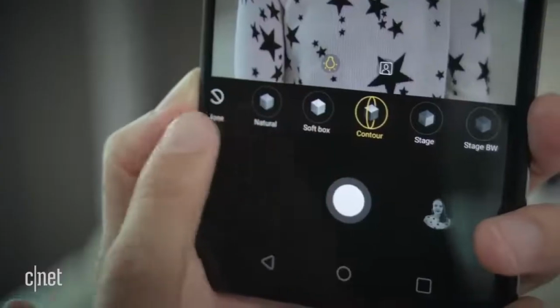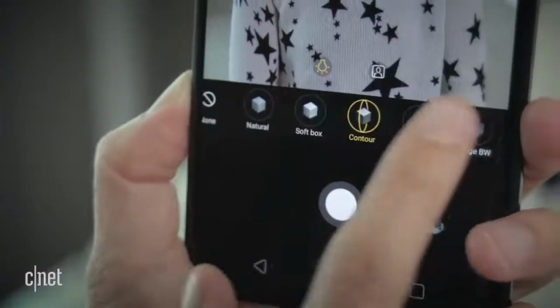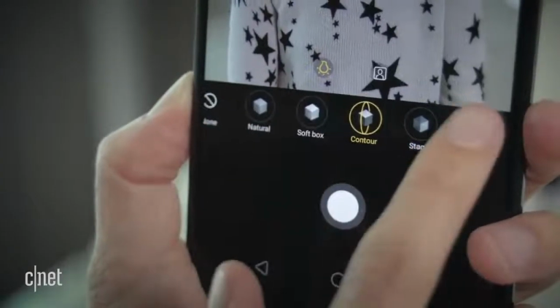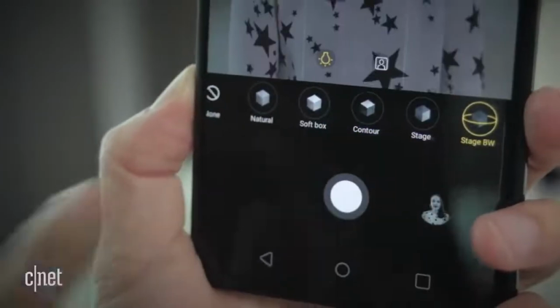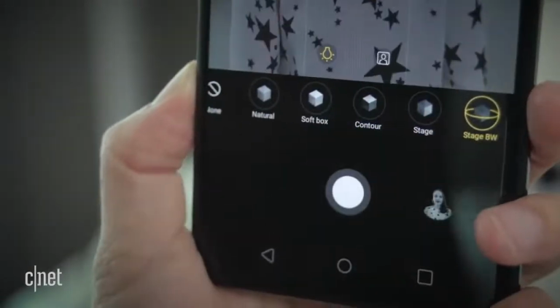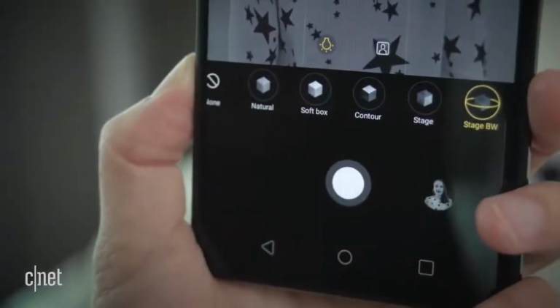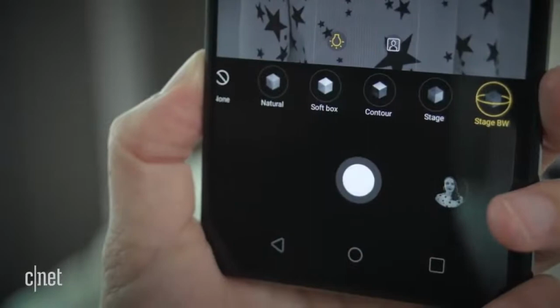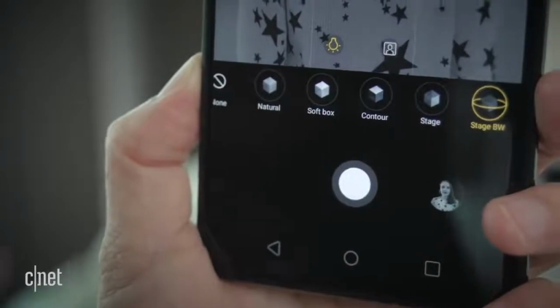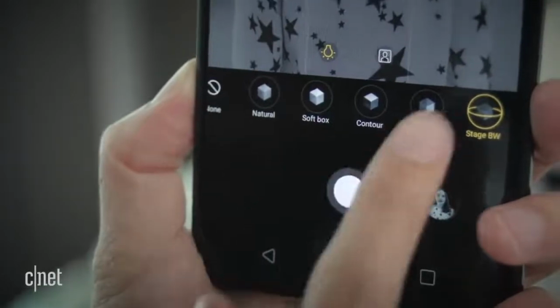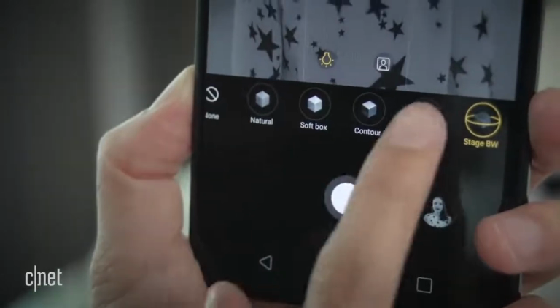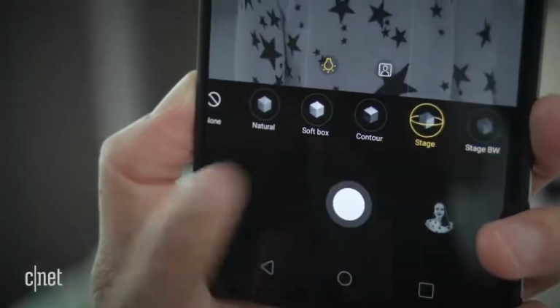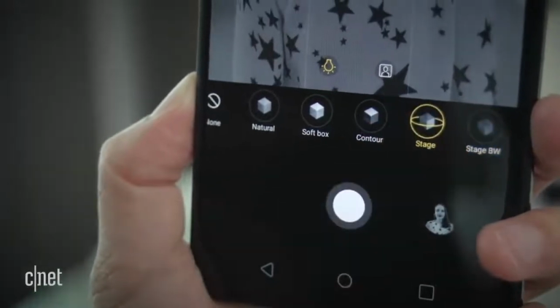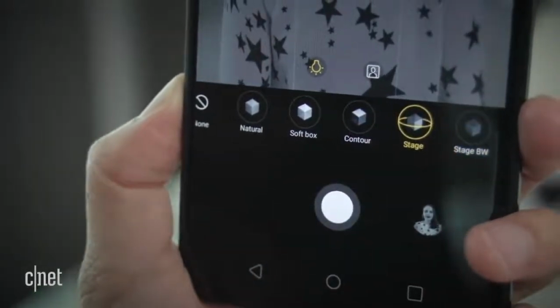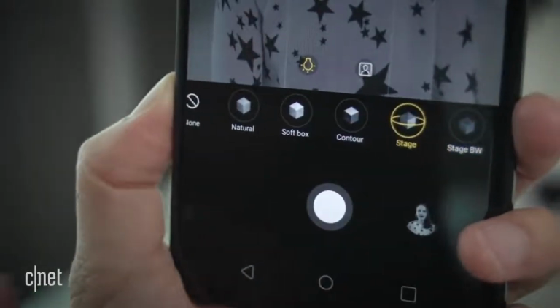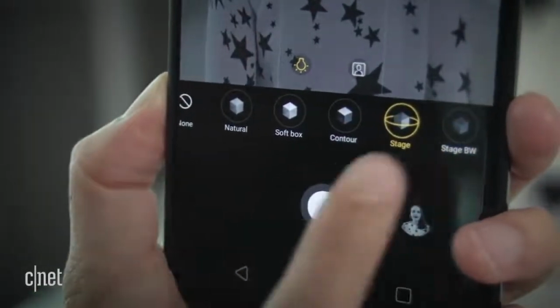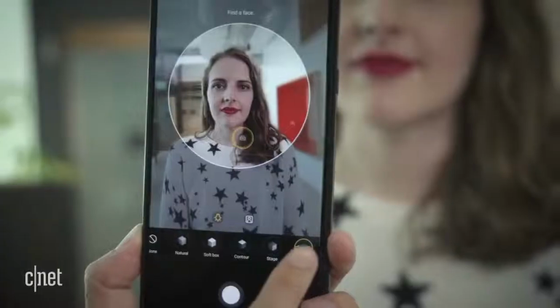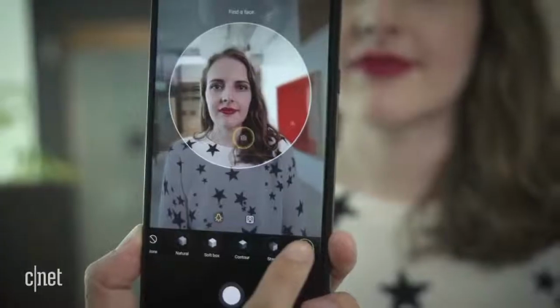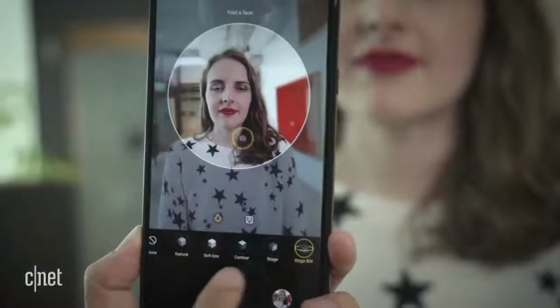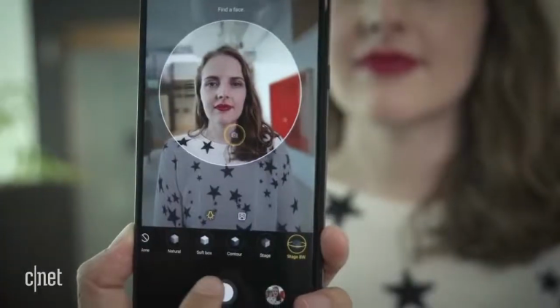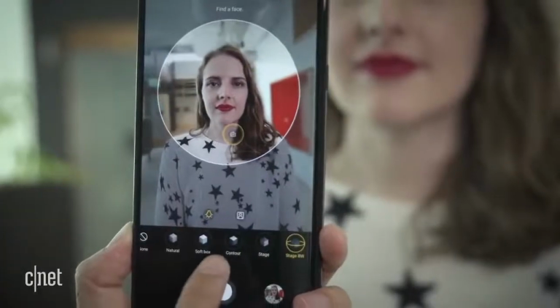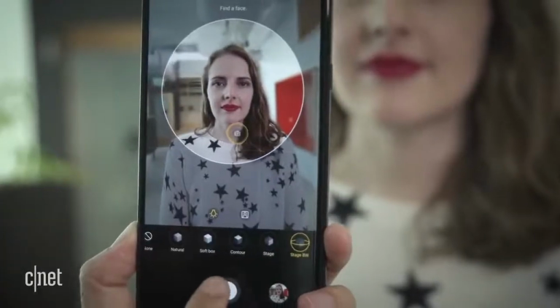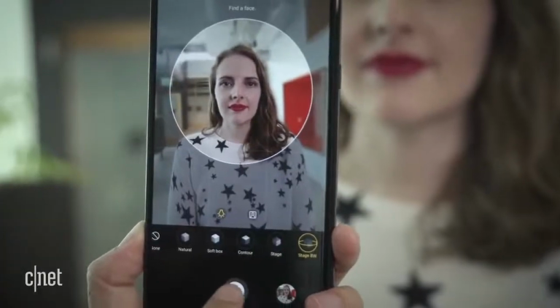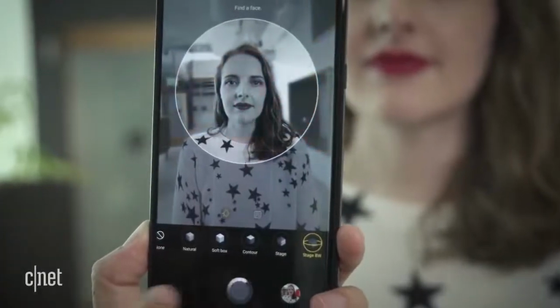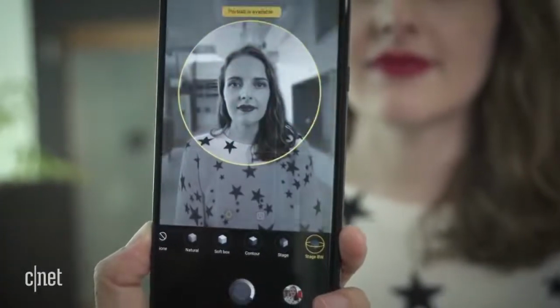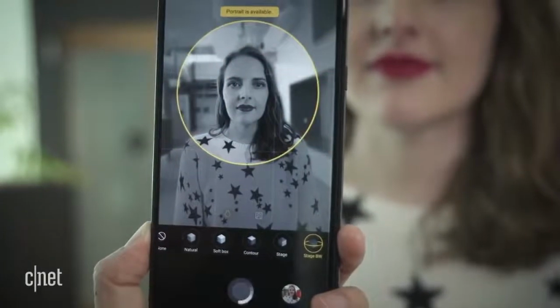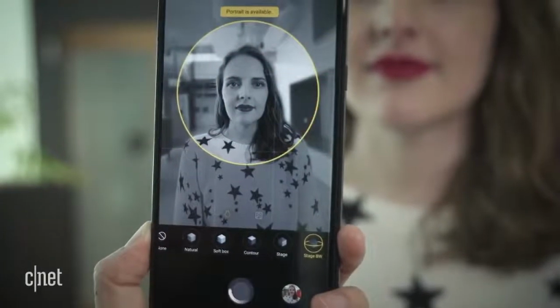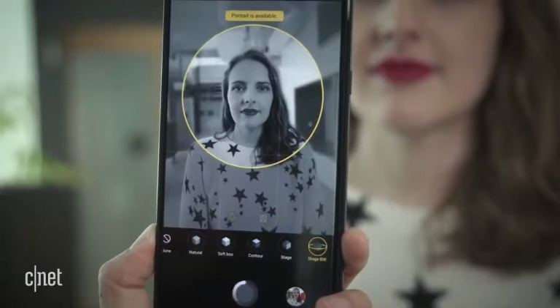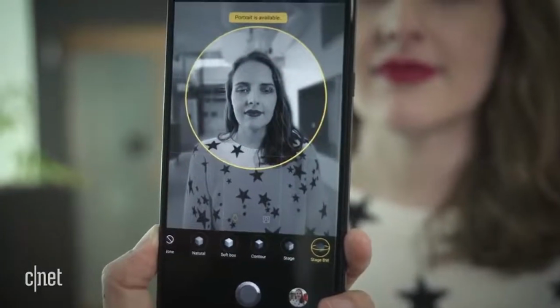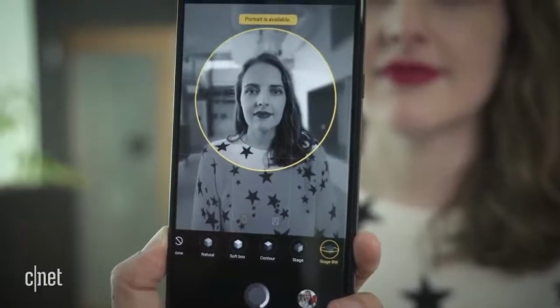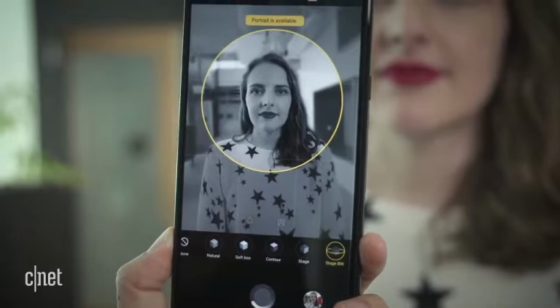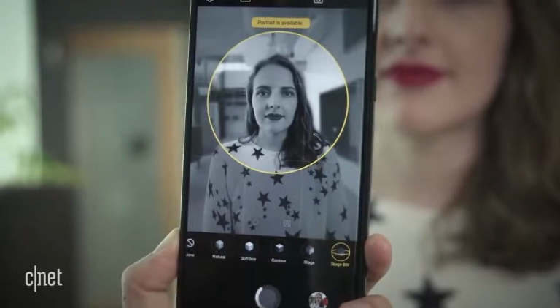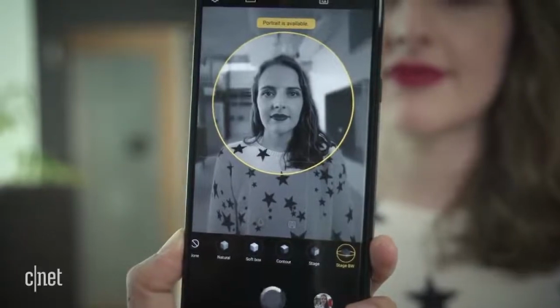Speaking of portraits, the V40 has a bunch of lighting tools too, similar to the iPhone, which adds studio-like qualities to your photos.